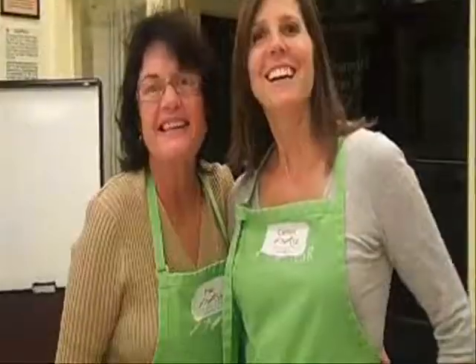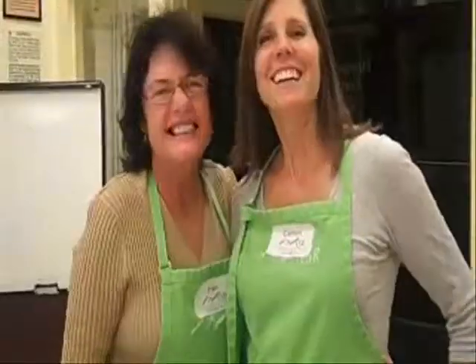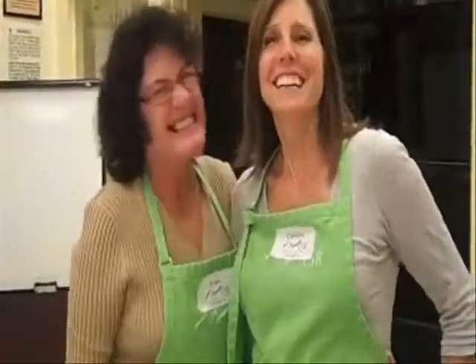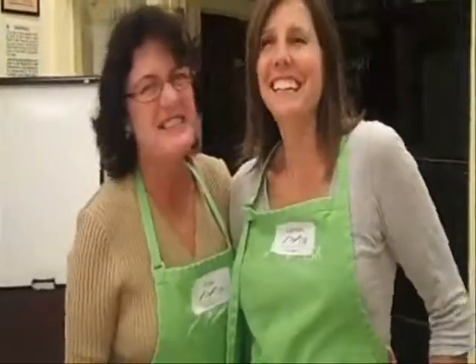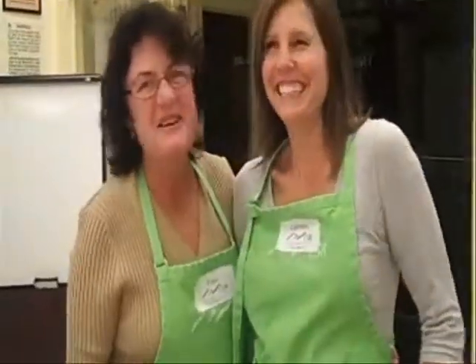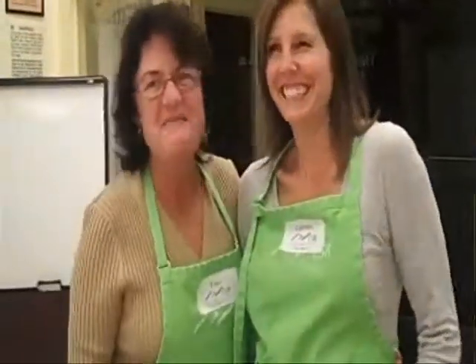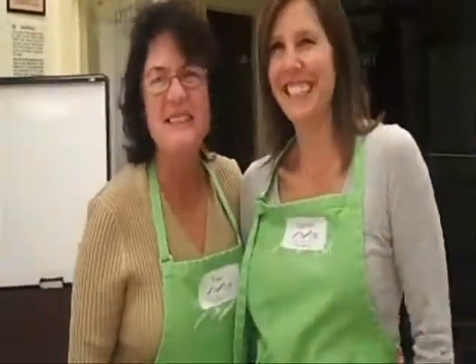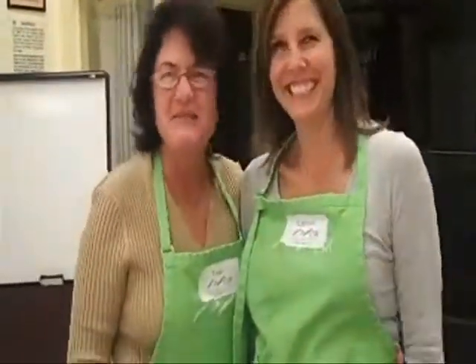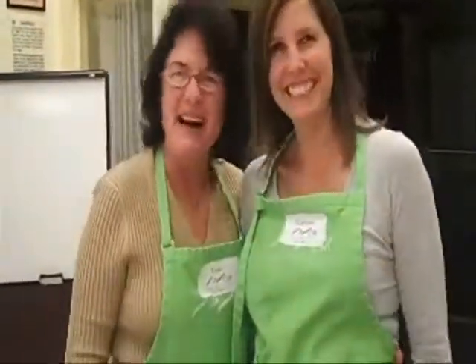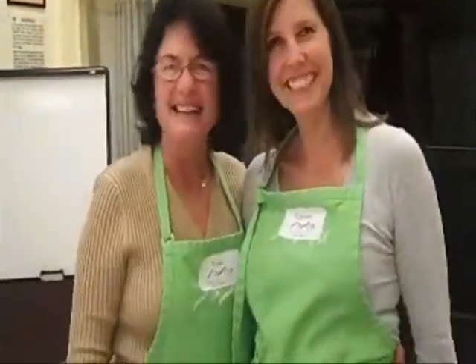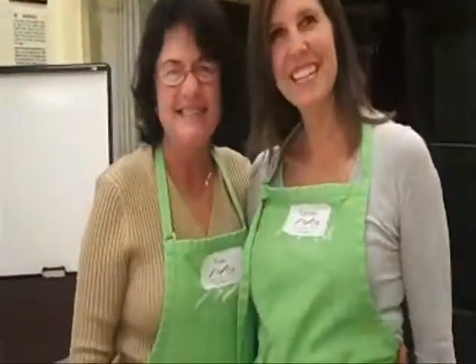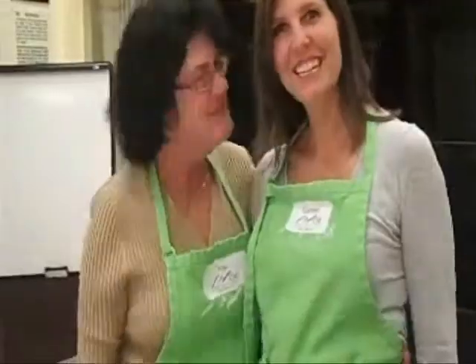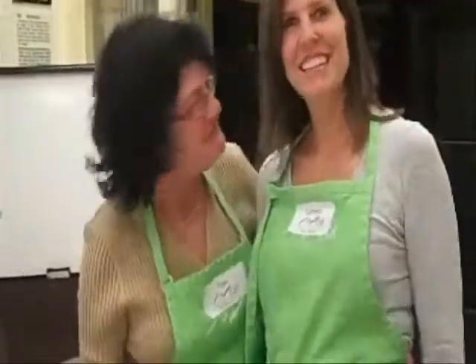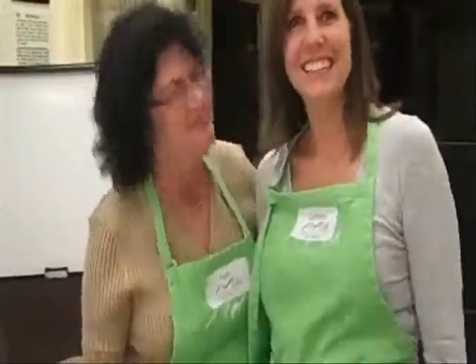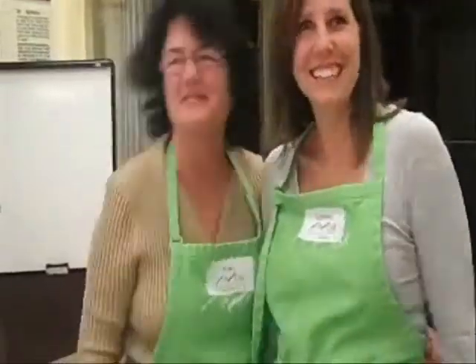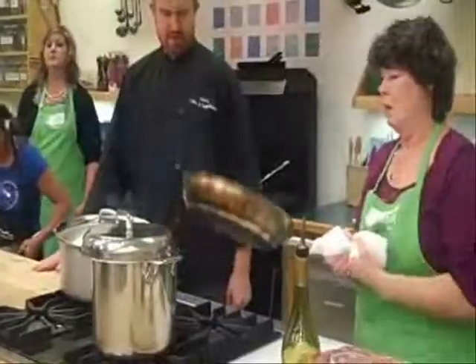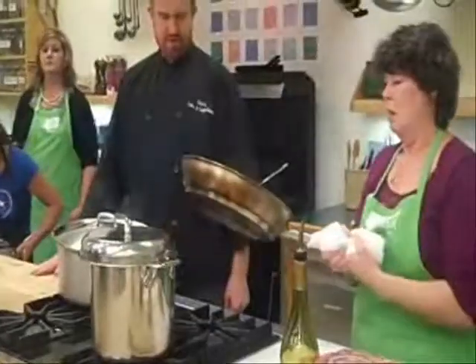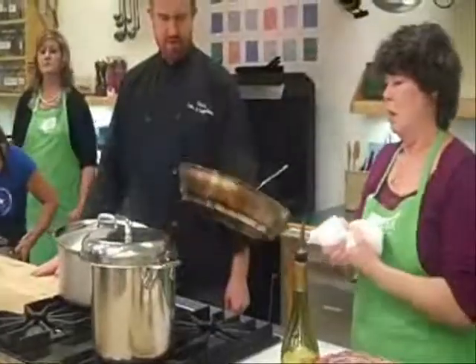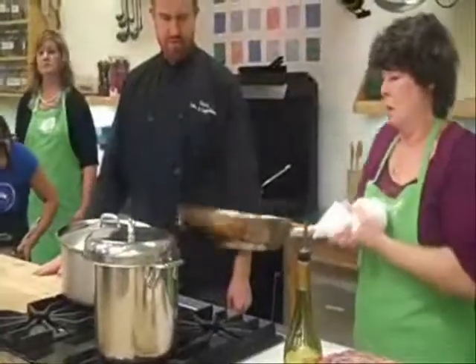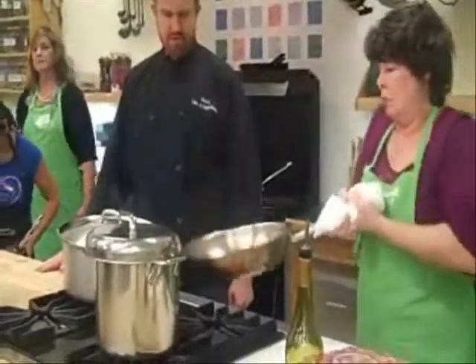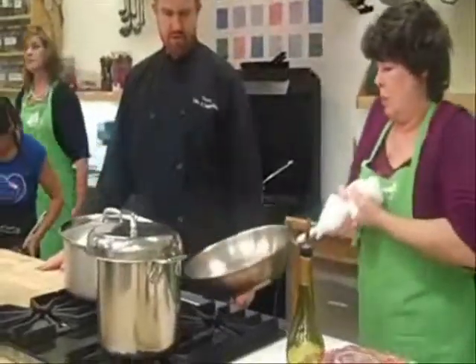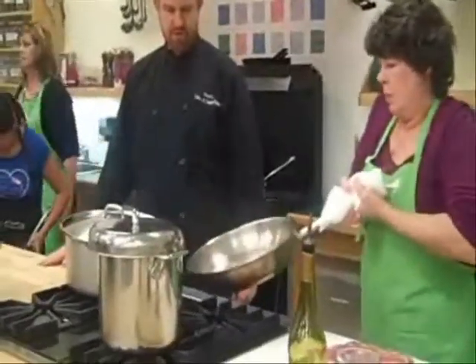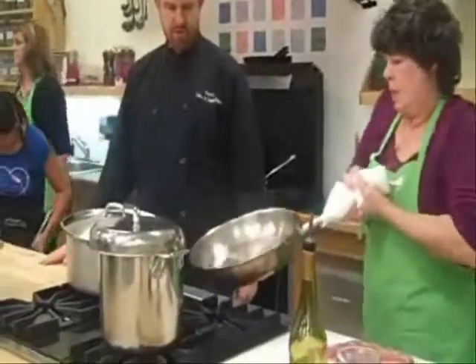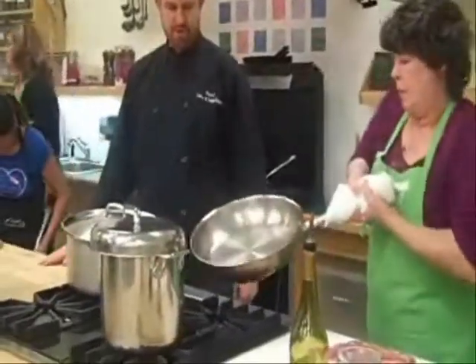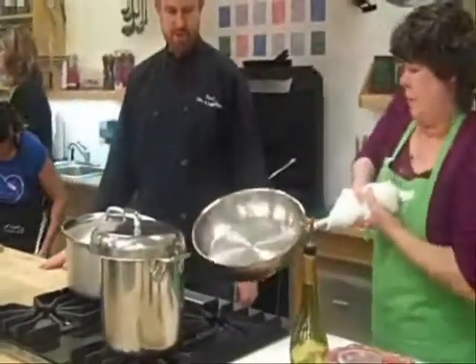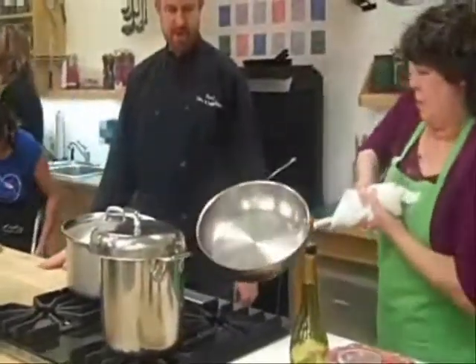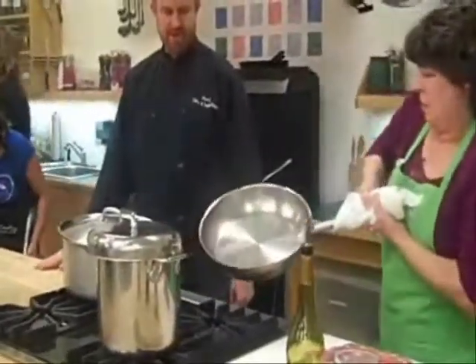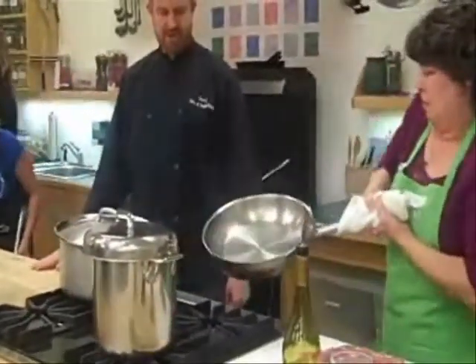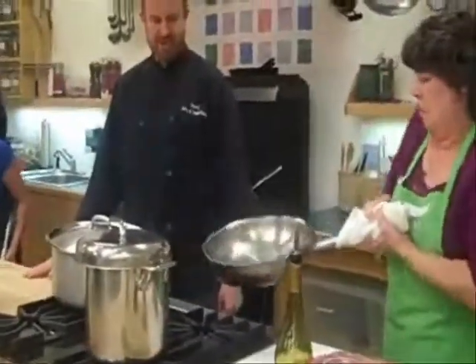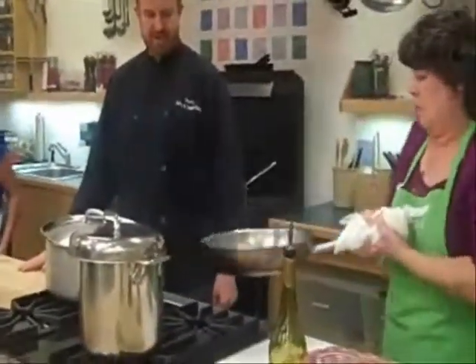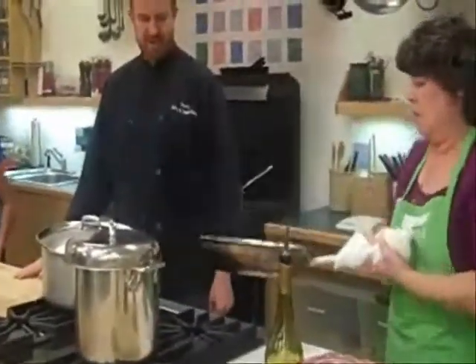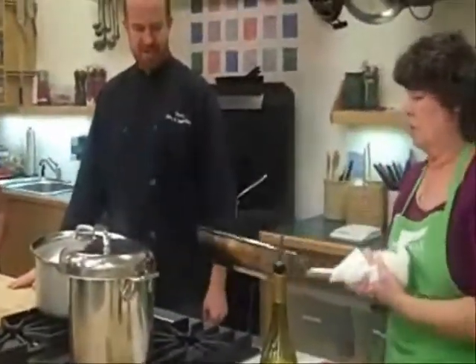This is so much fun! Boy, you're looking crazy.